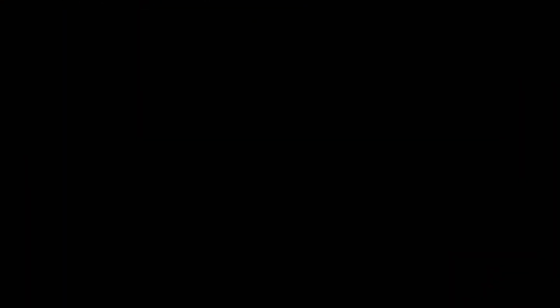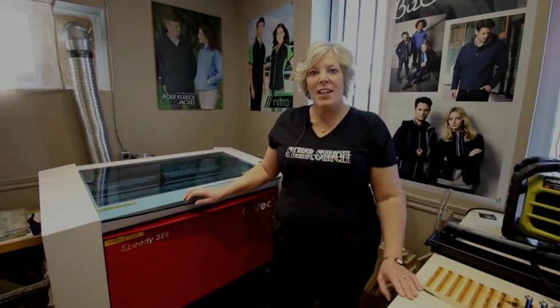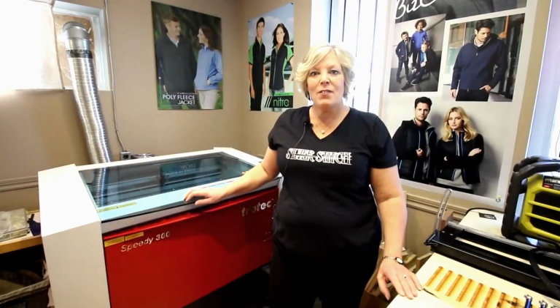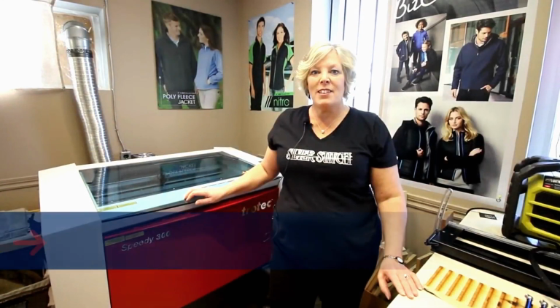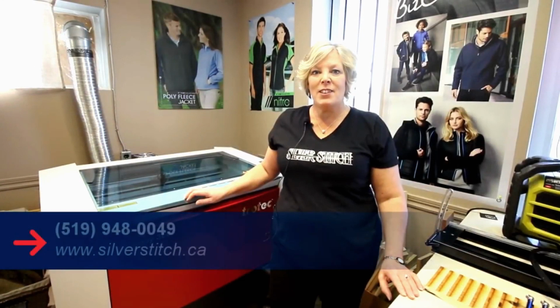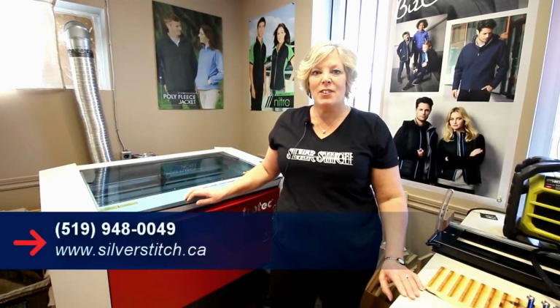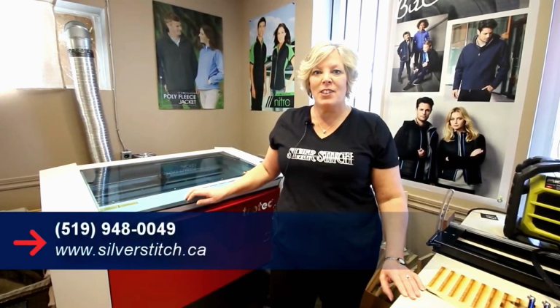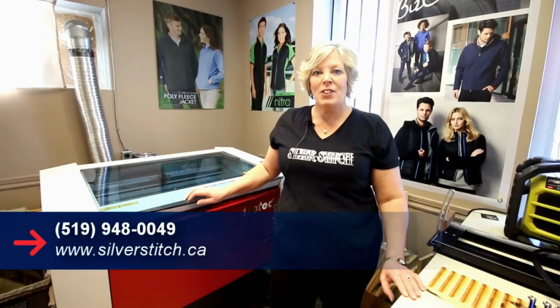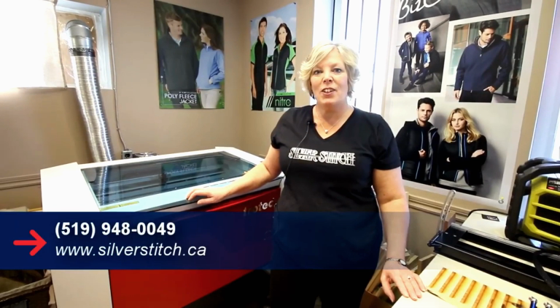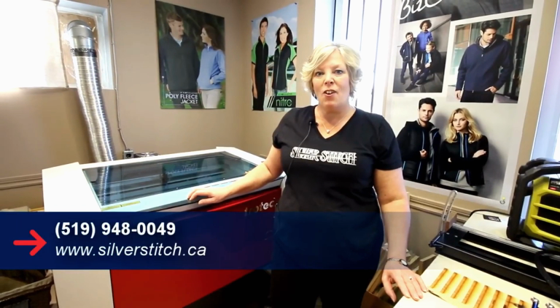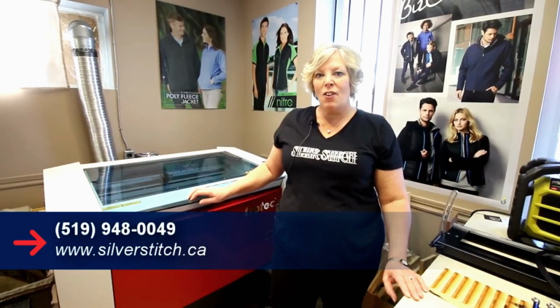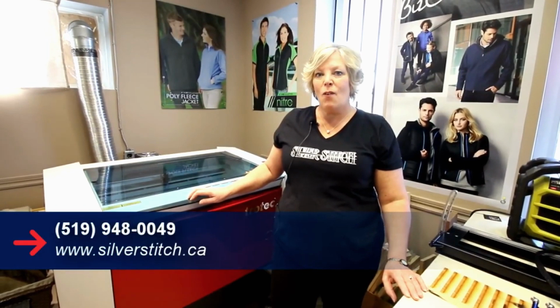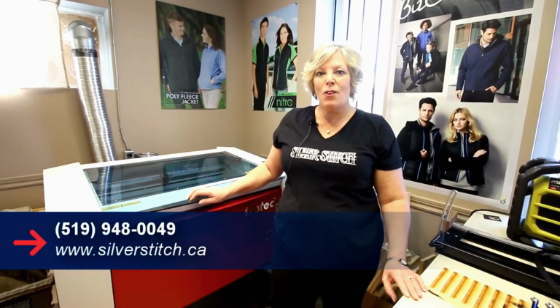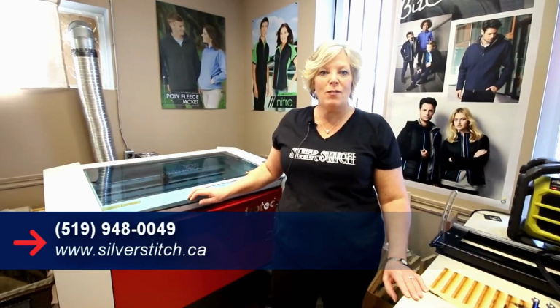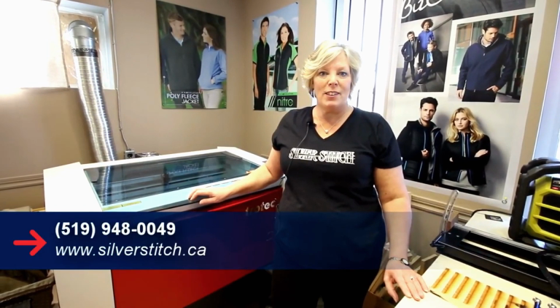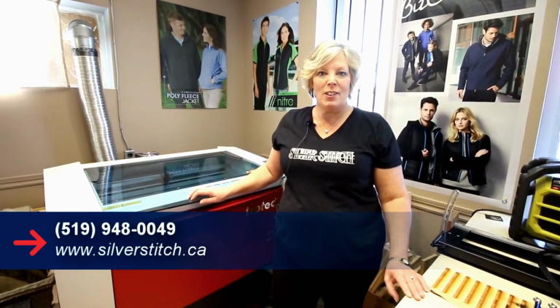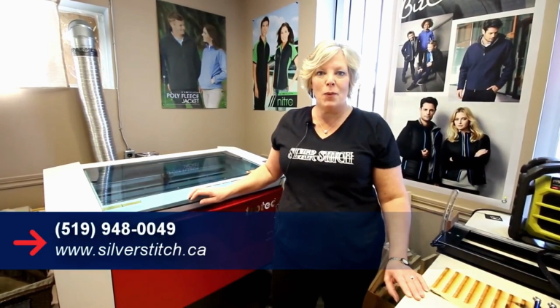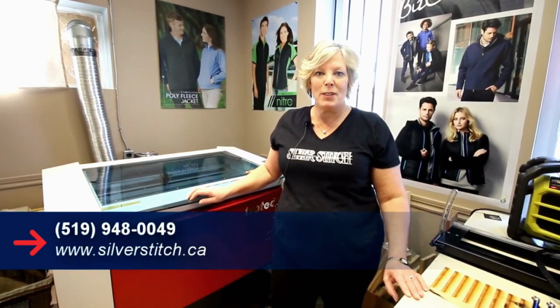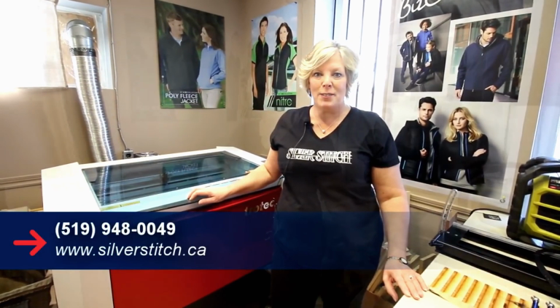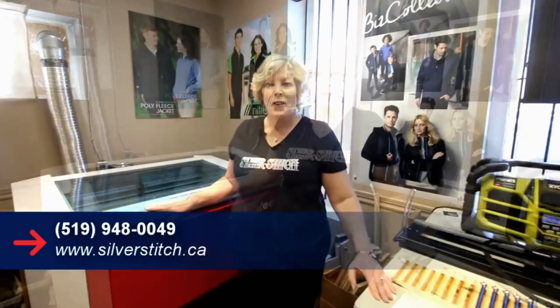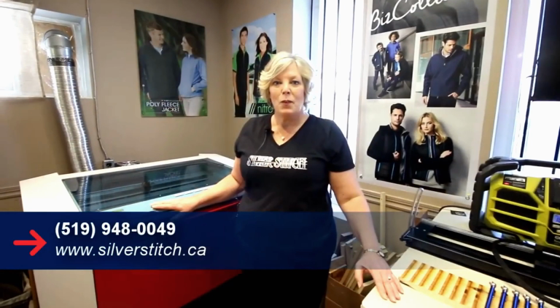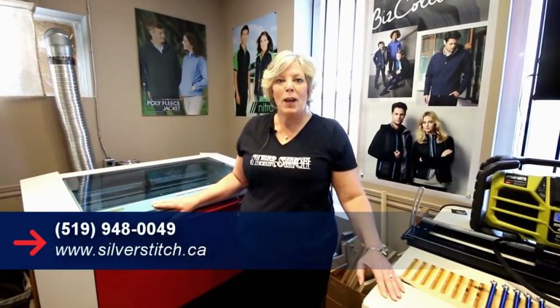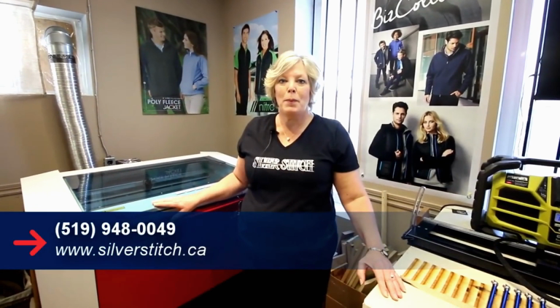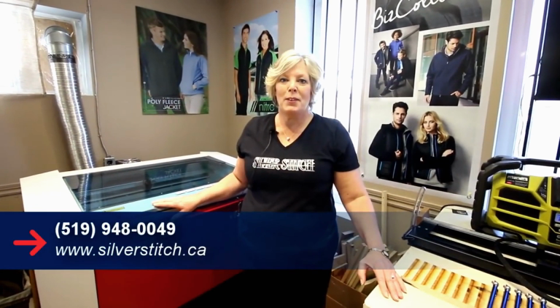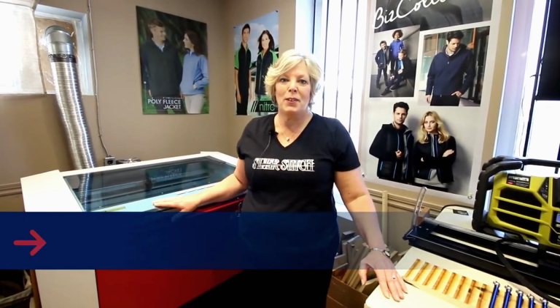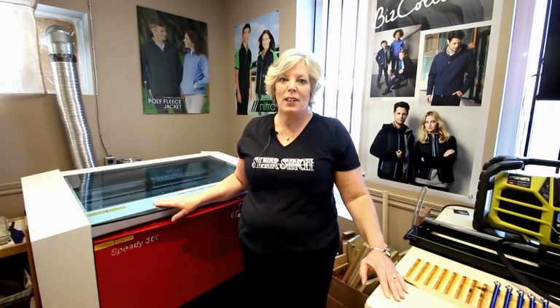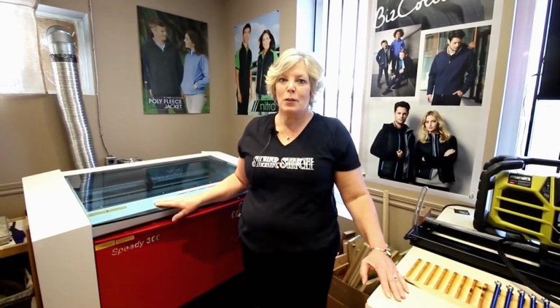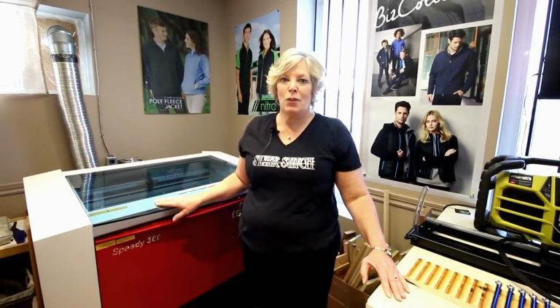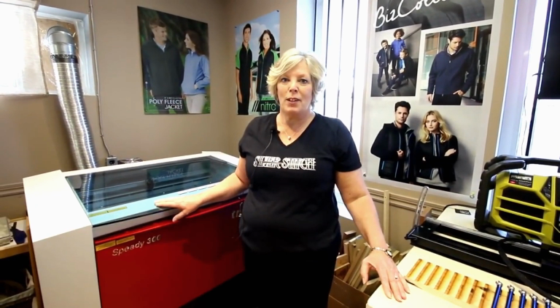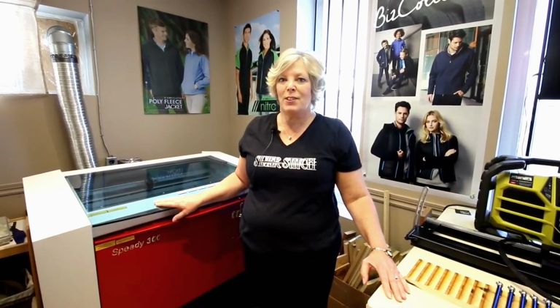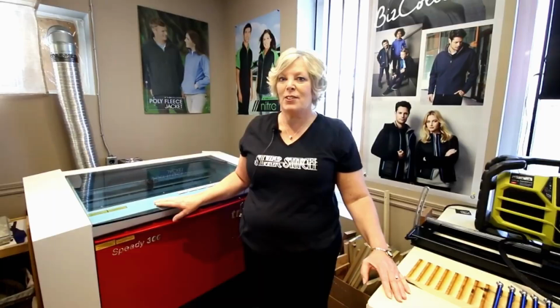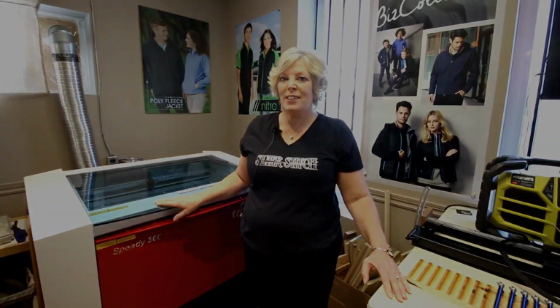Thanks for visiting Silver Stitch. You can call or you can visit us on our website. We'll be happy to create a custom order that fits your needs.